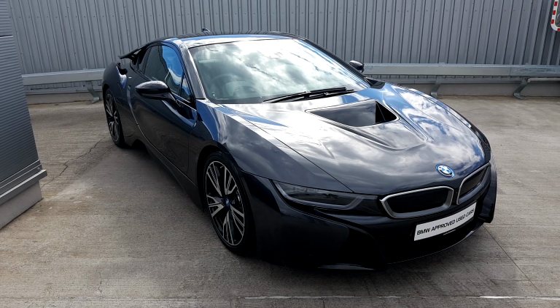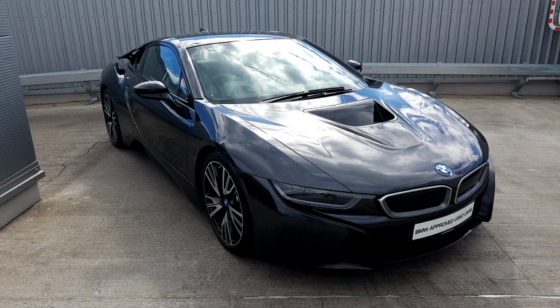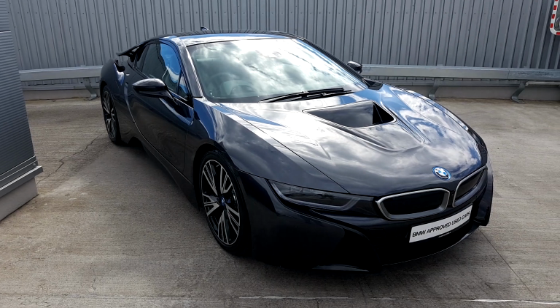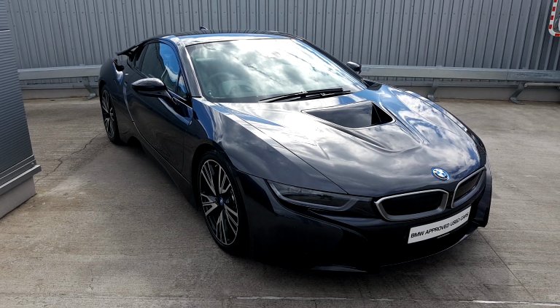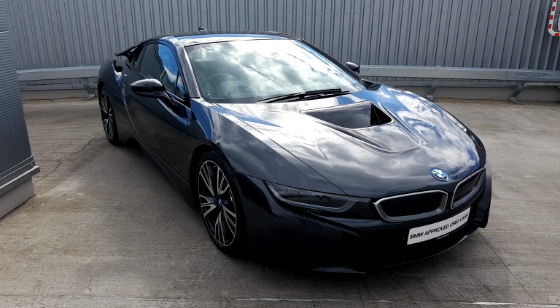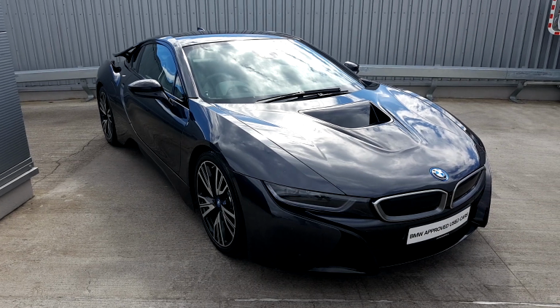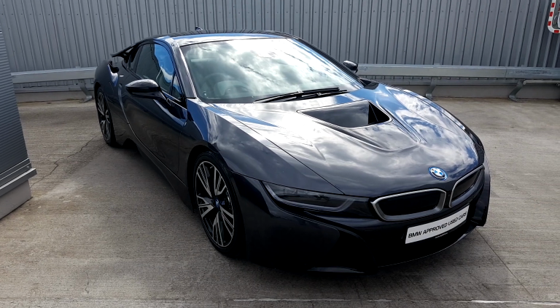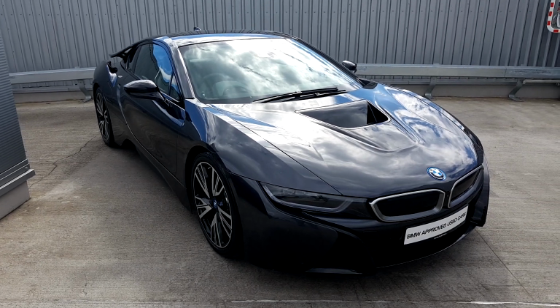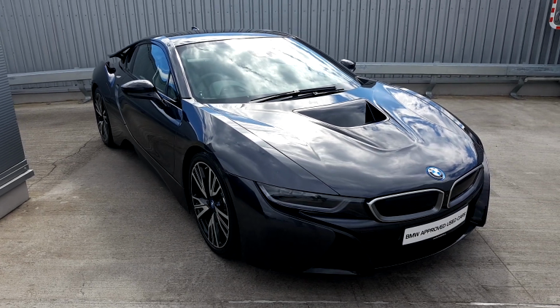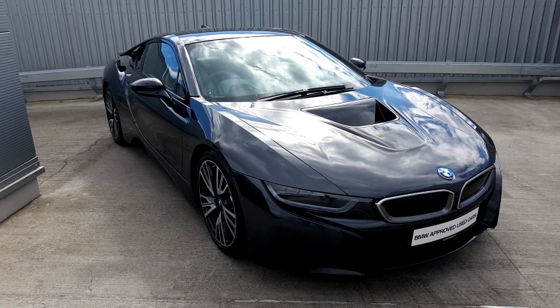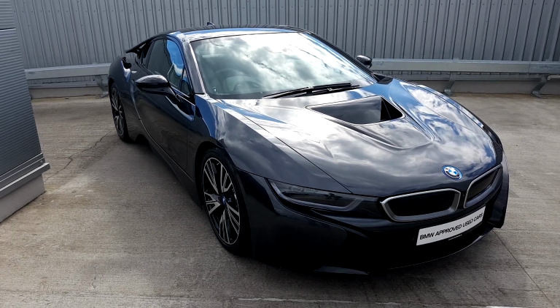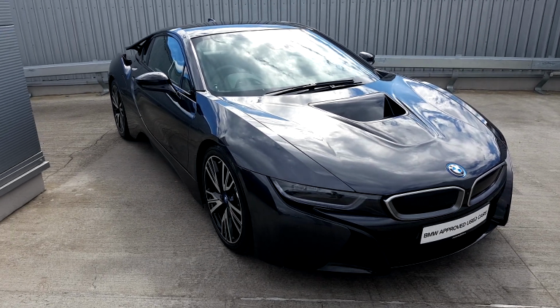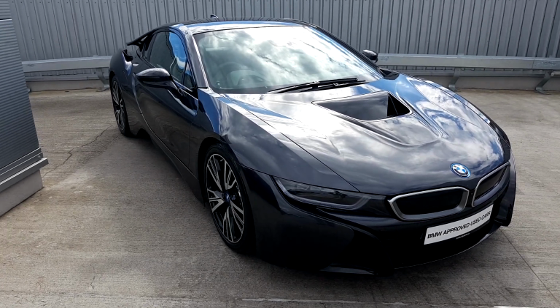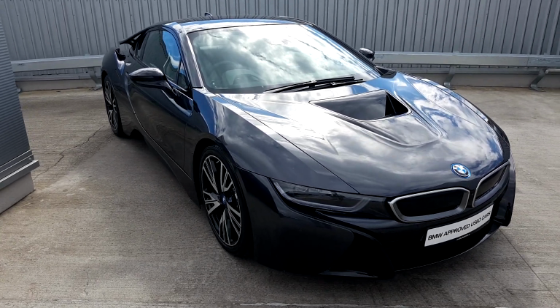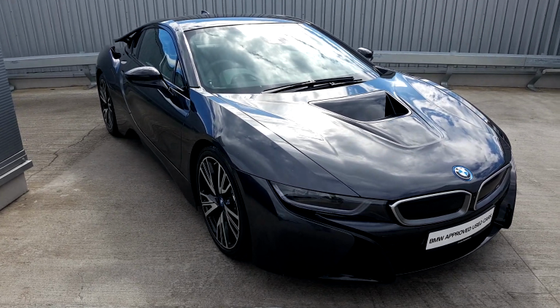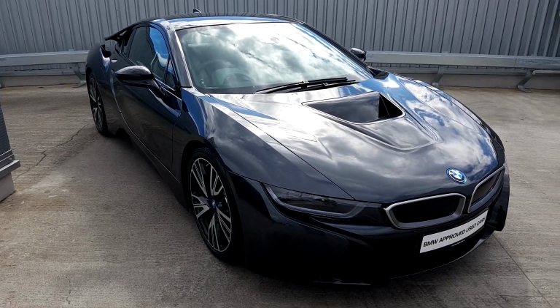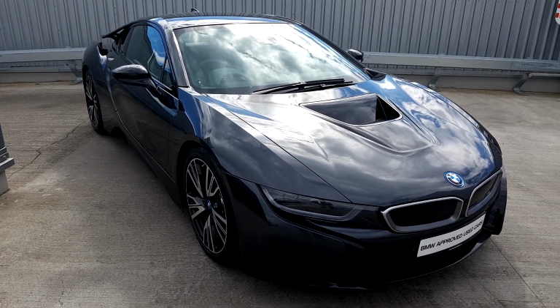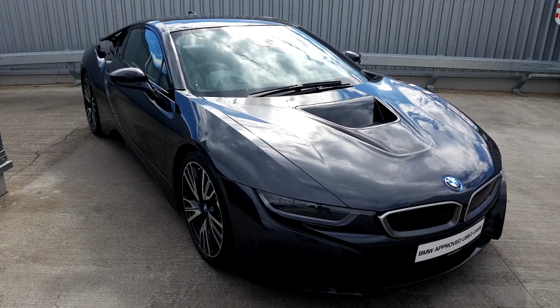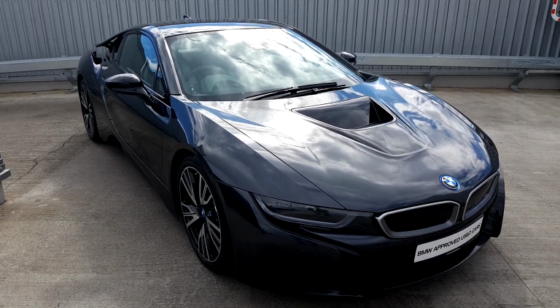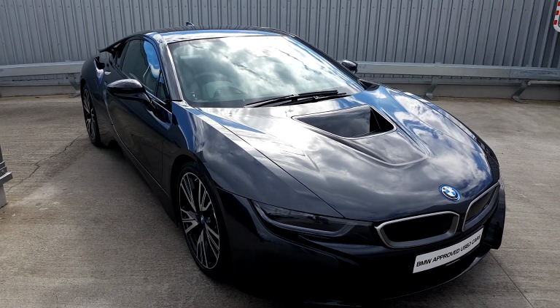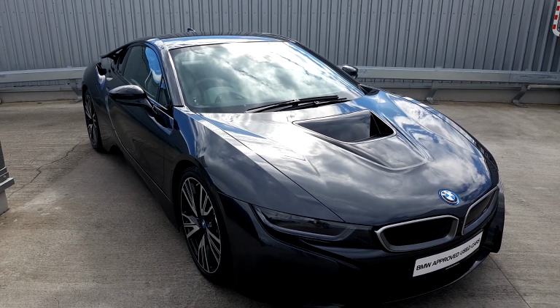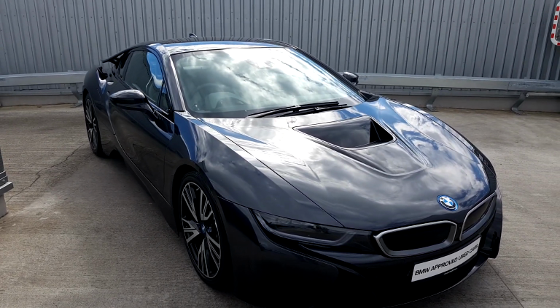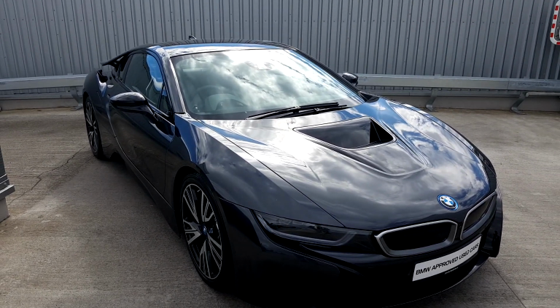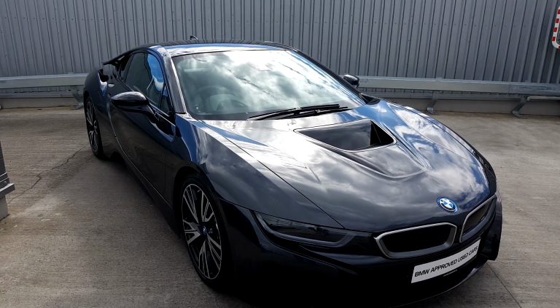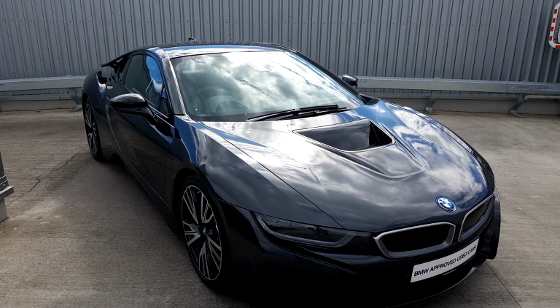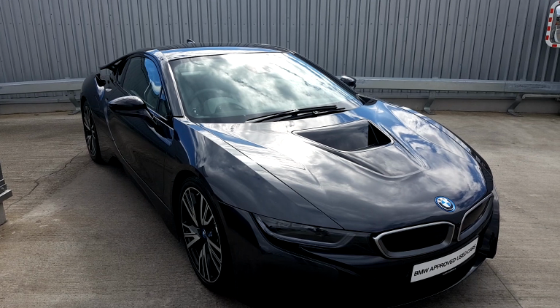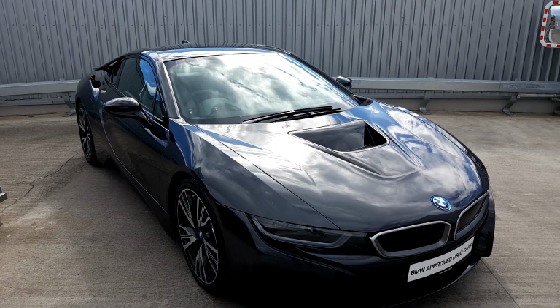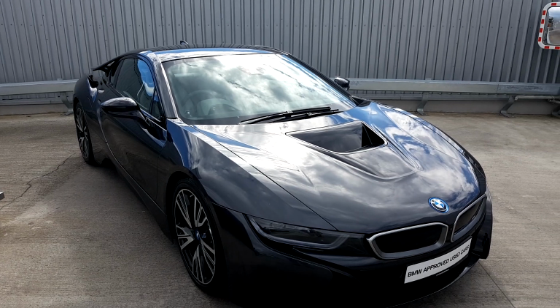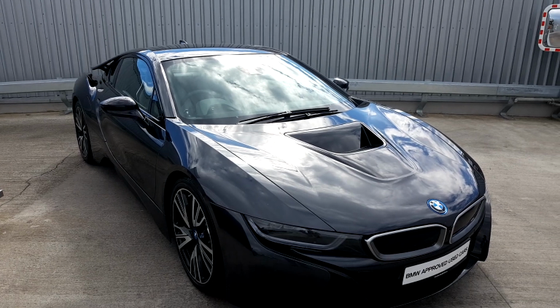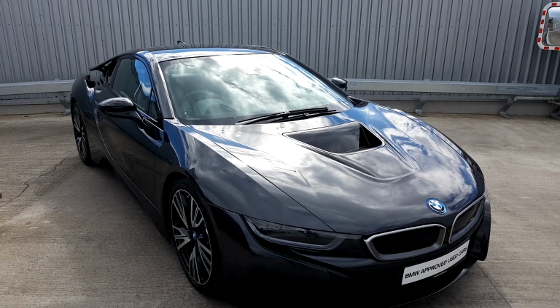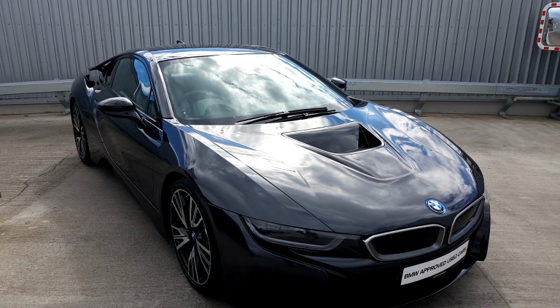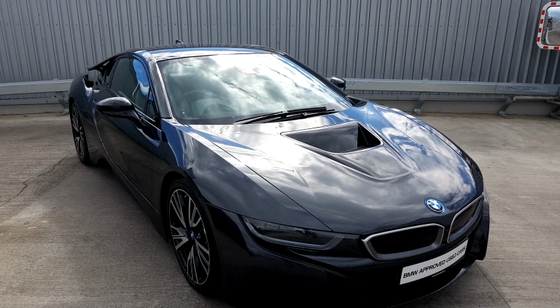Hello everyone, Alex here from Jodafi BMW again, presenting this lovely 161 BMW i8 we just brought into stock.